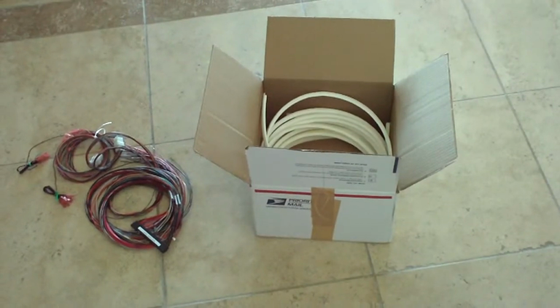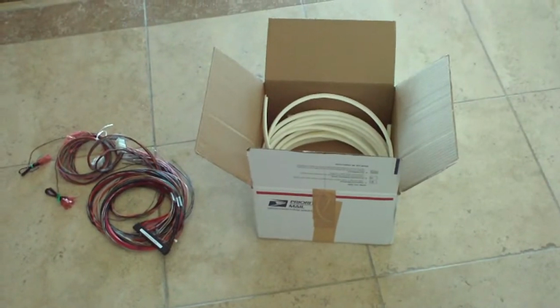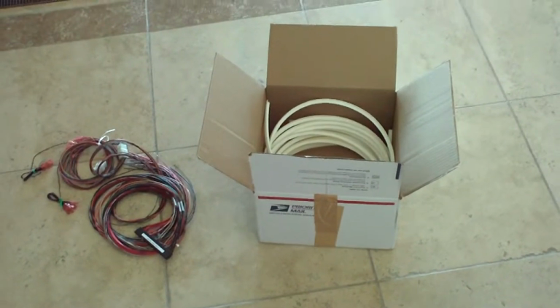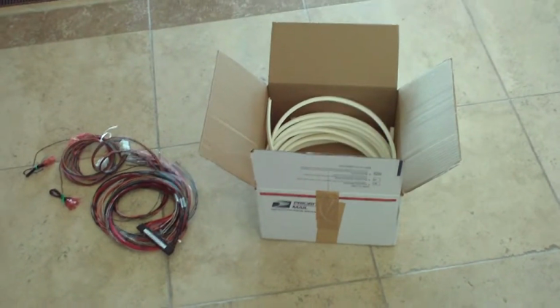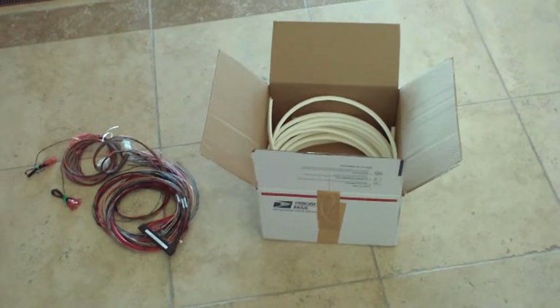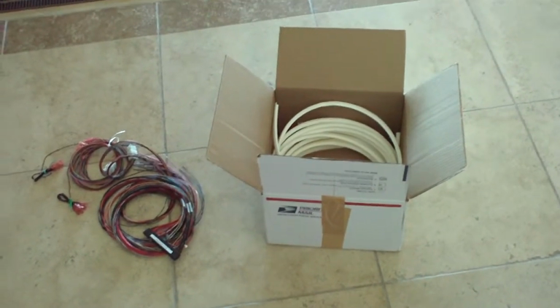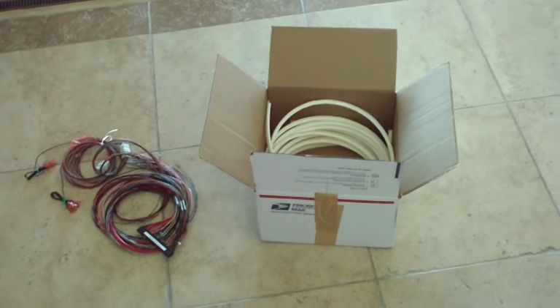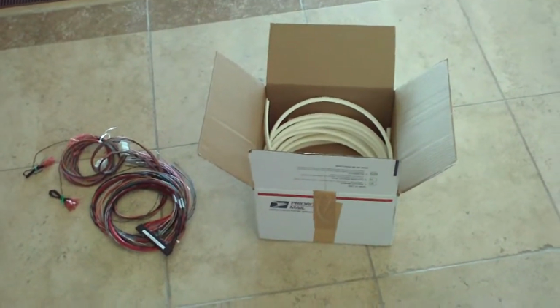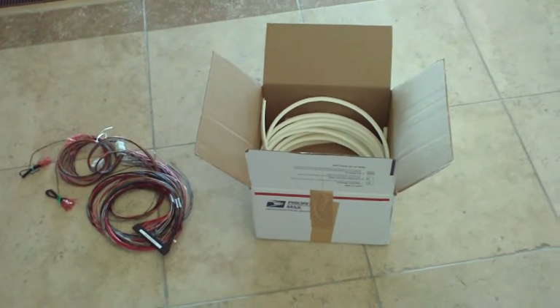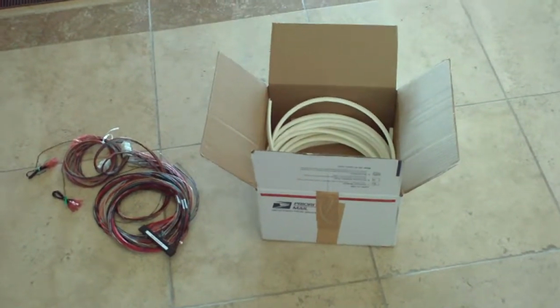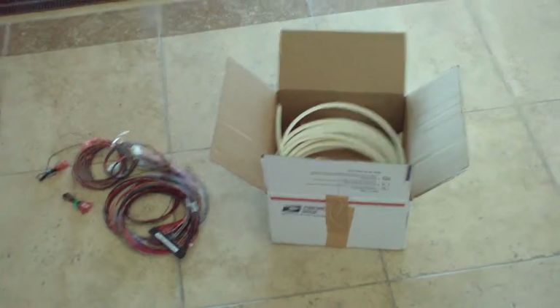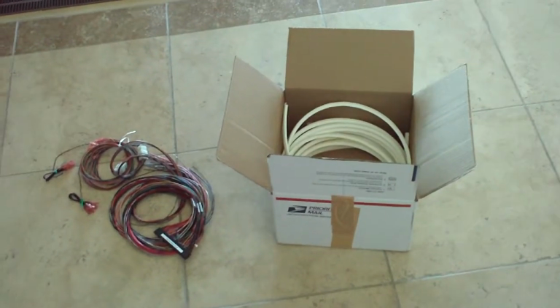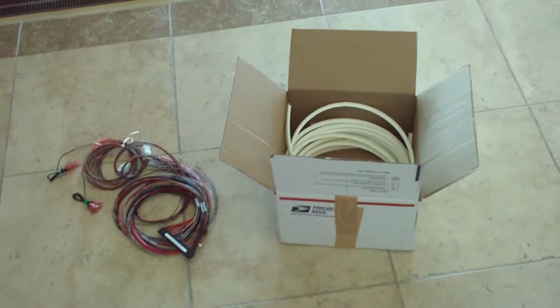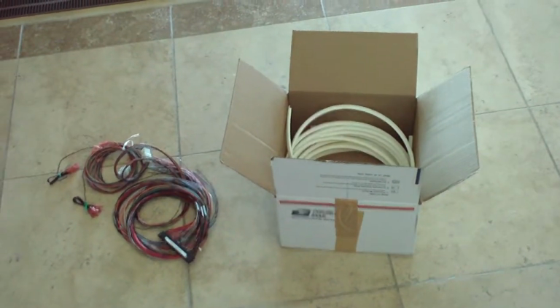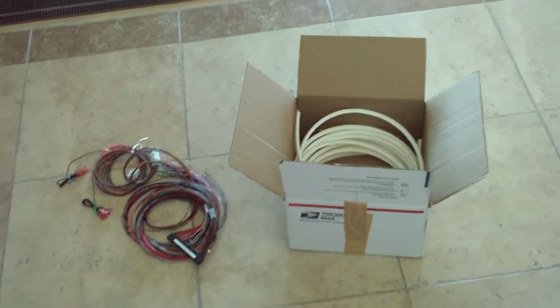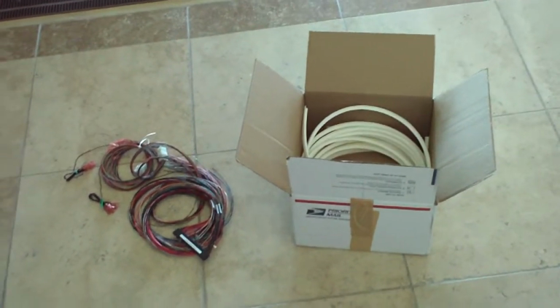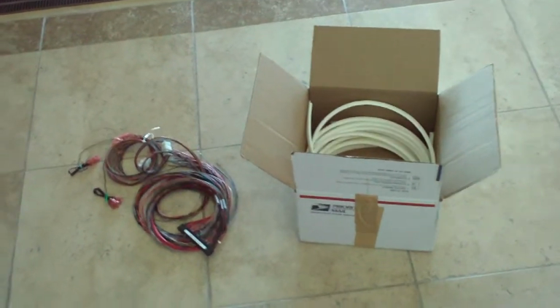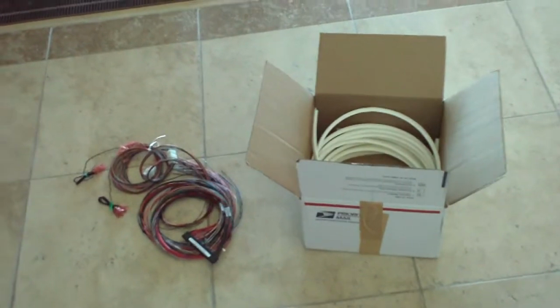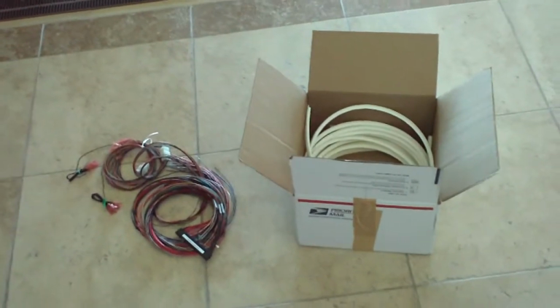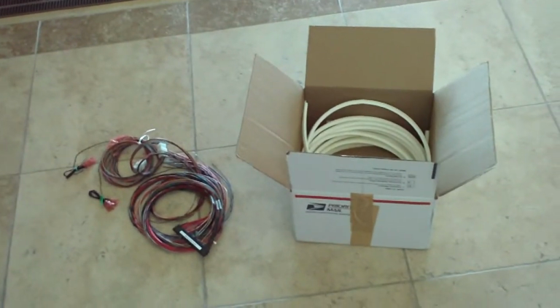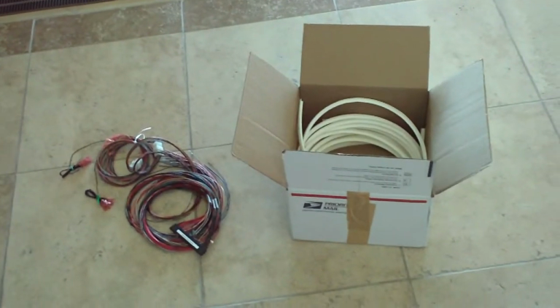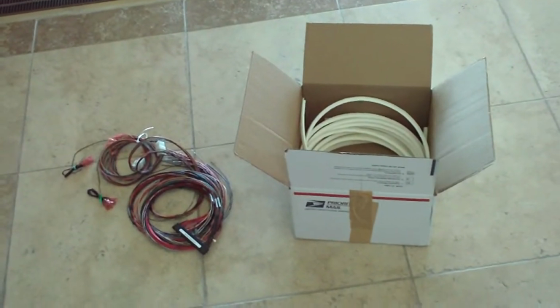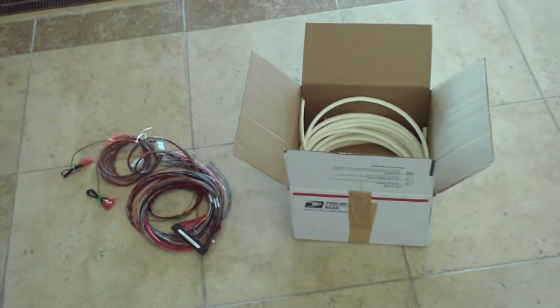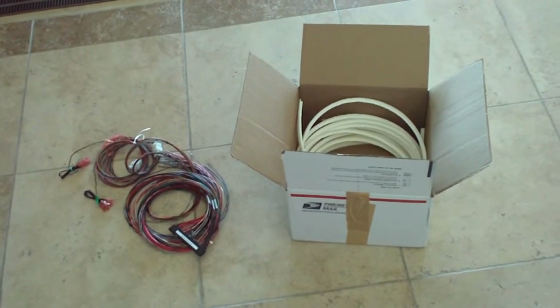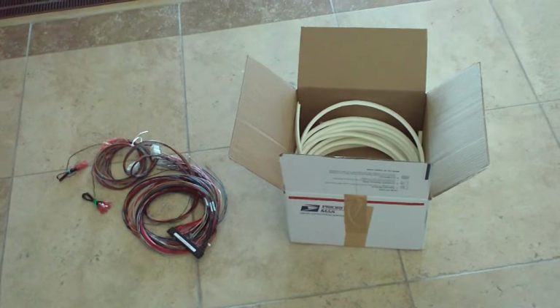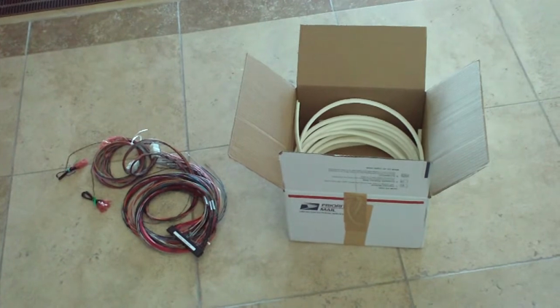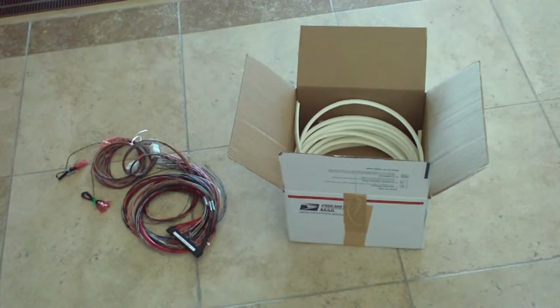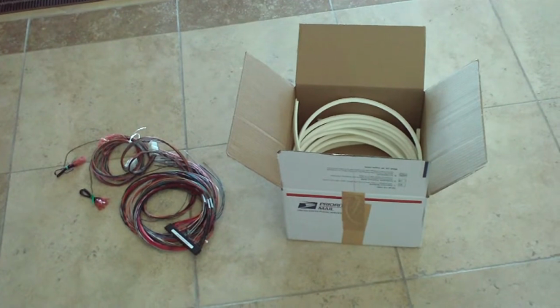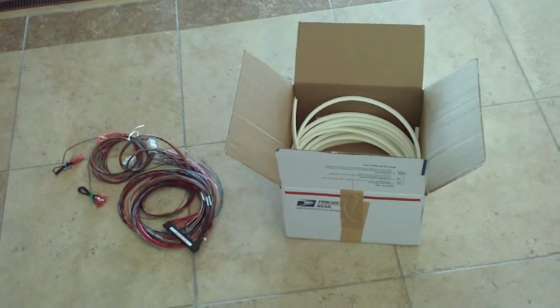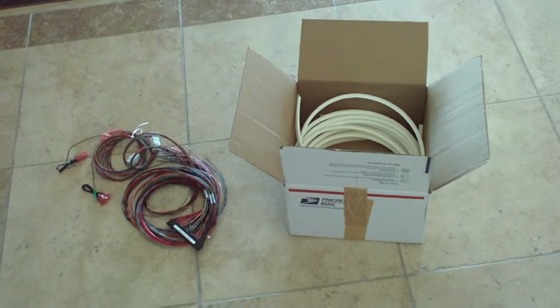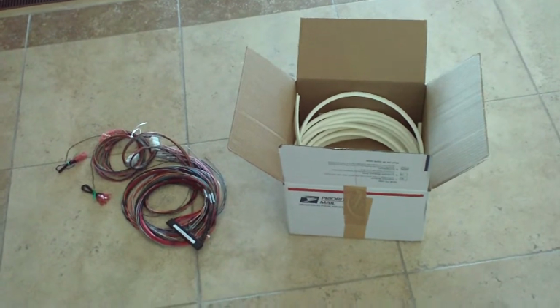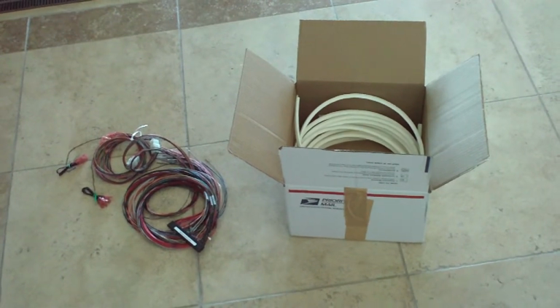I thought I'd do a little update on what came today in the mail. As you can see, there's T molding and a JAMA harness.